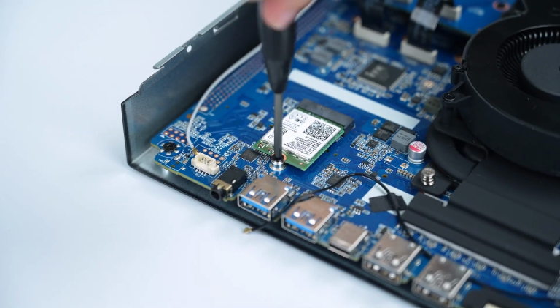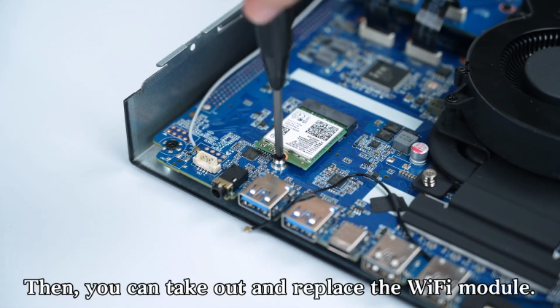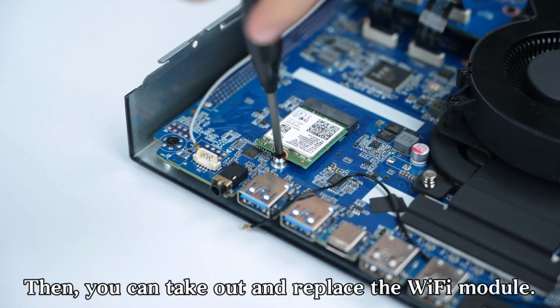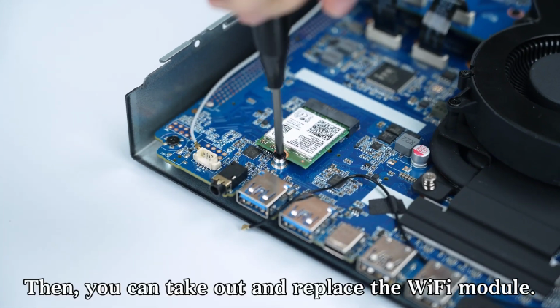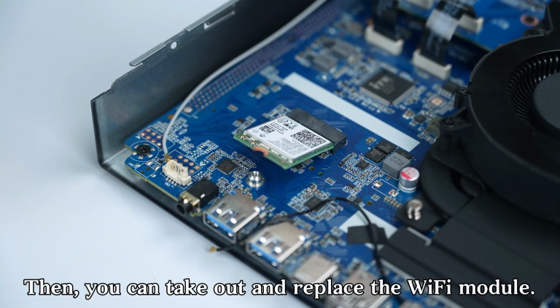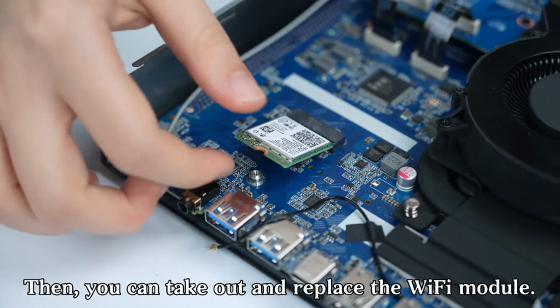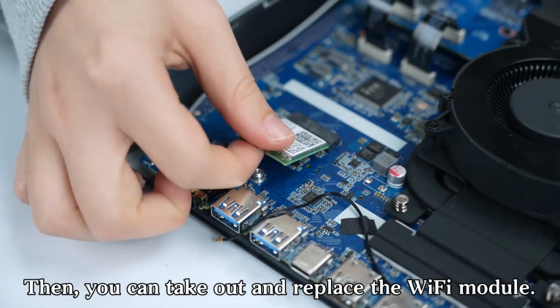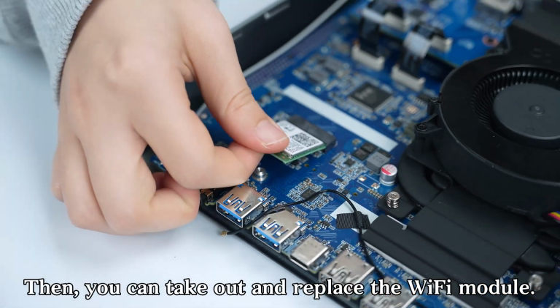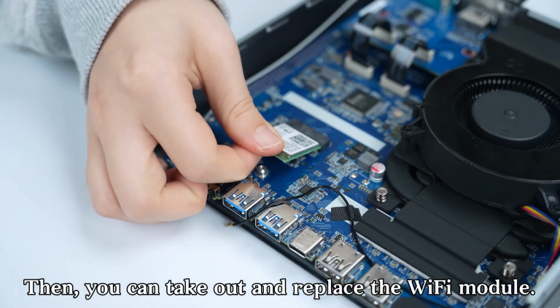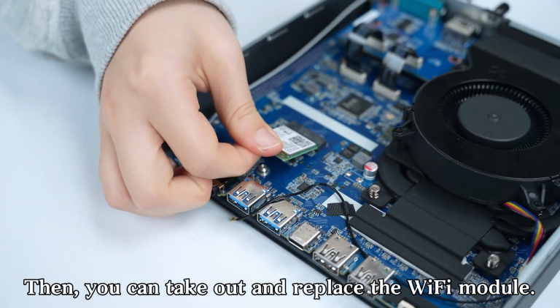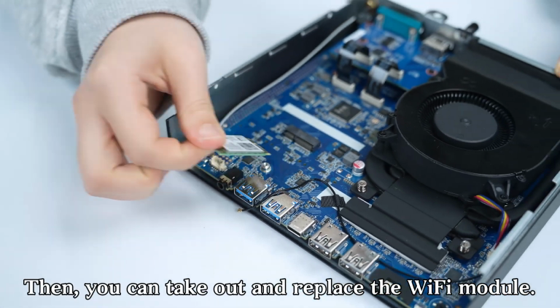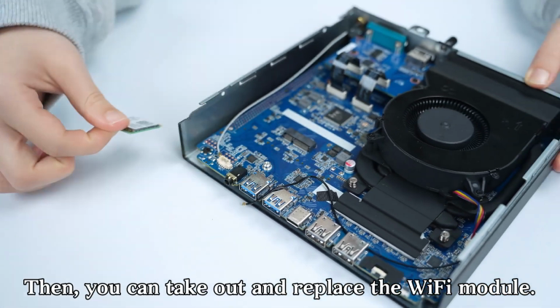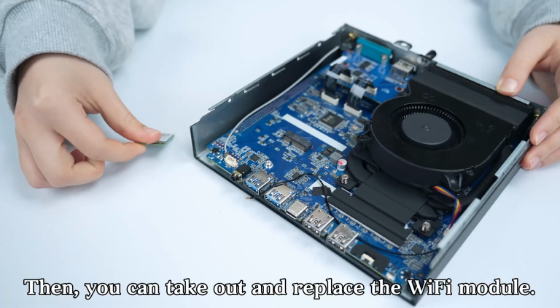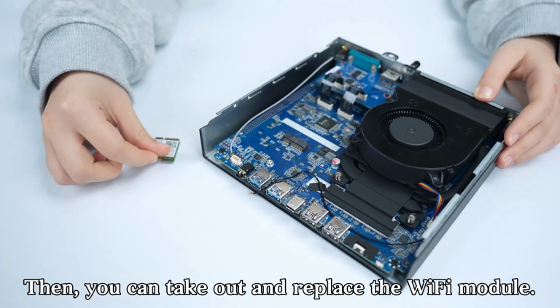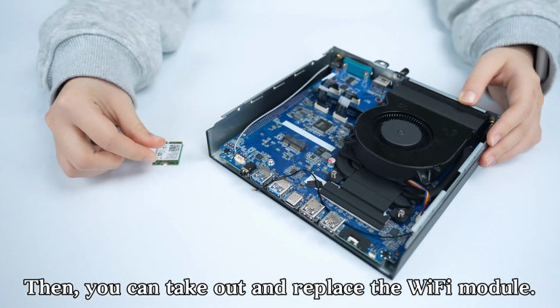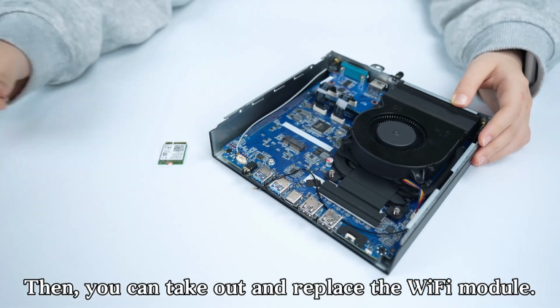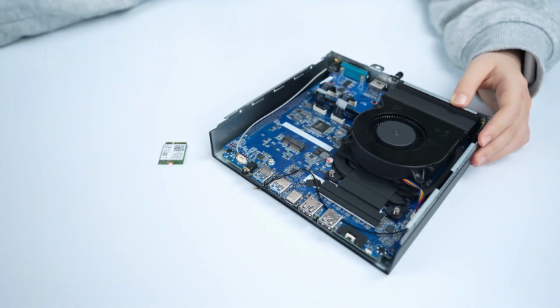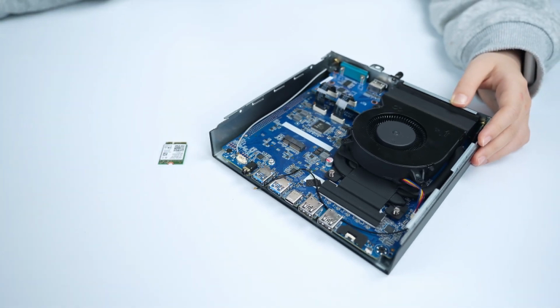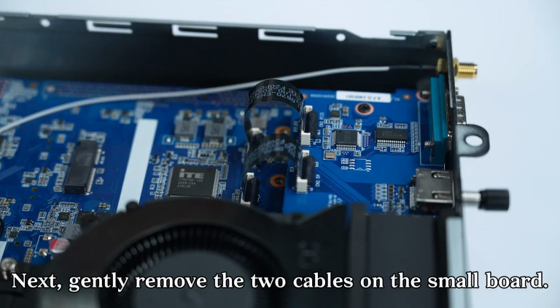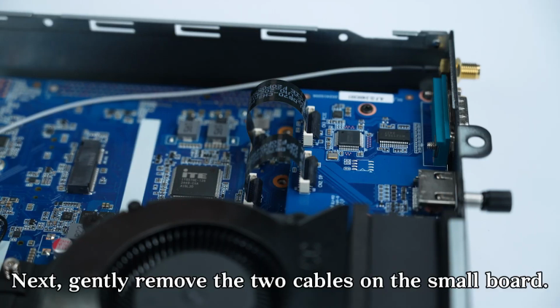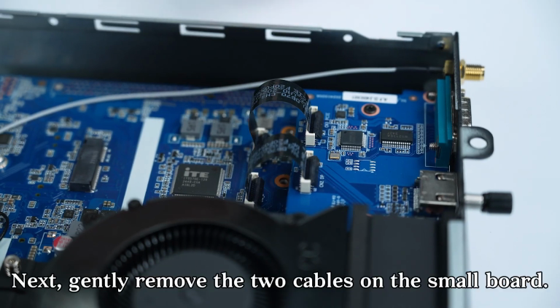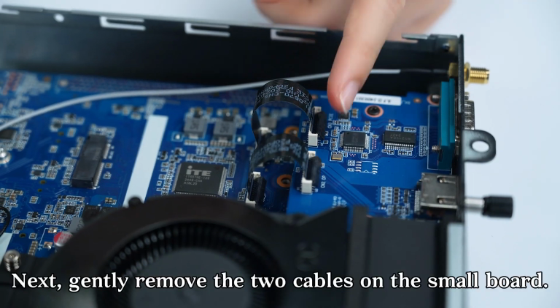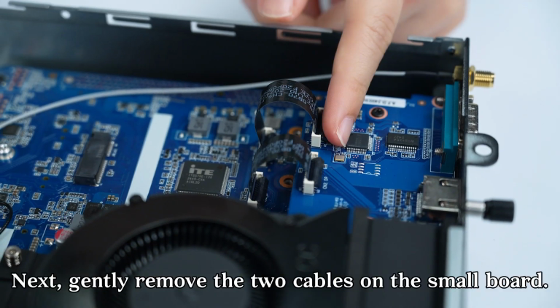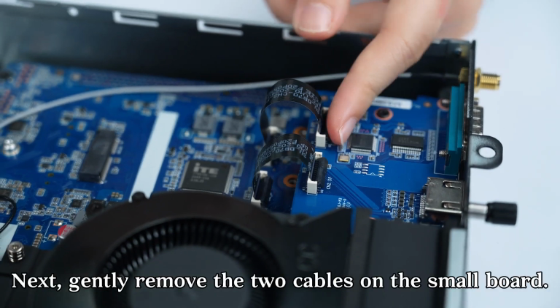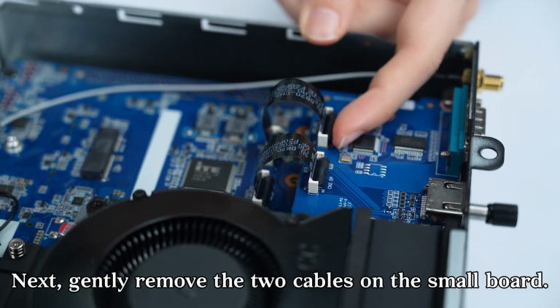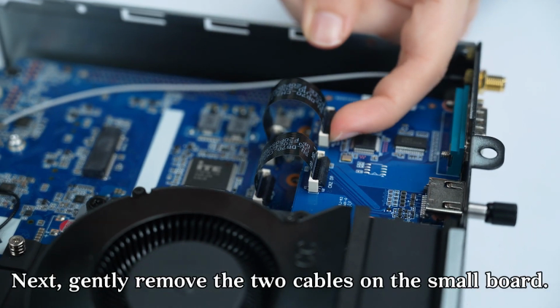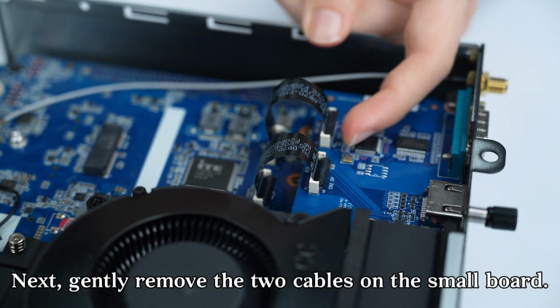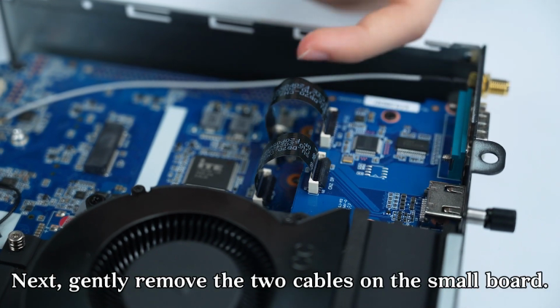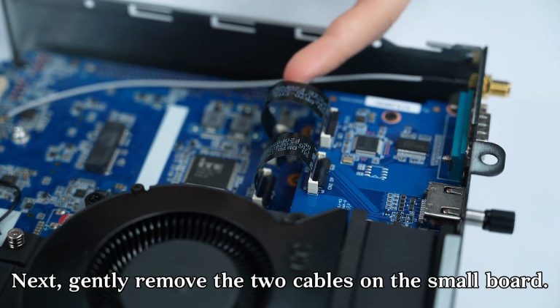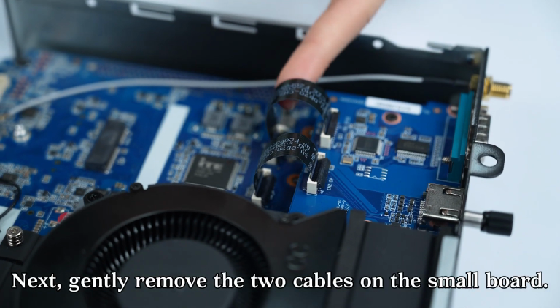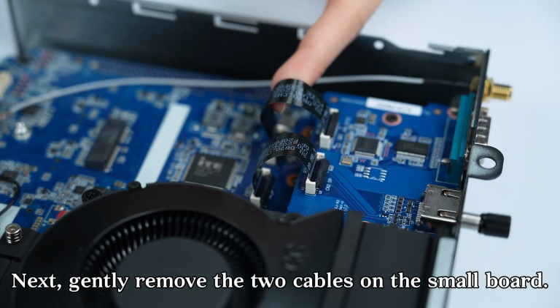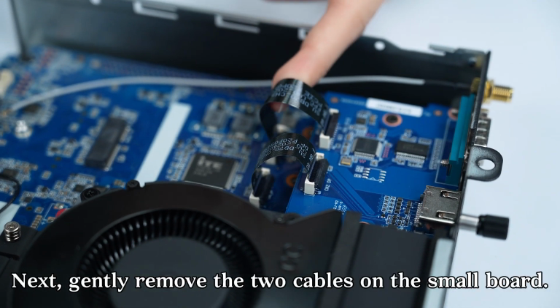Then you can take out and replace the Wi-Fi module. Next, gently remove the two cables on the small board.